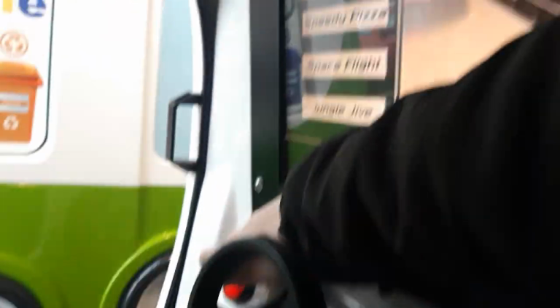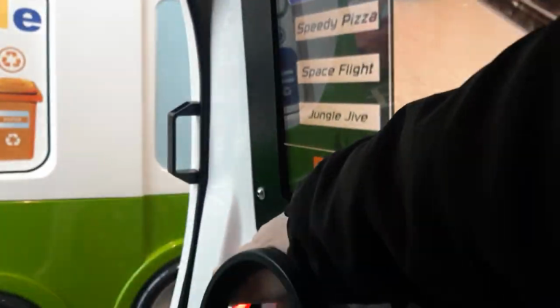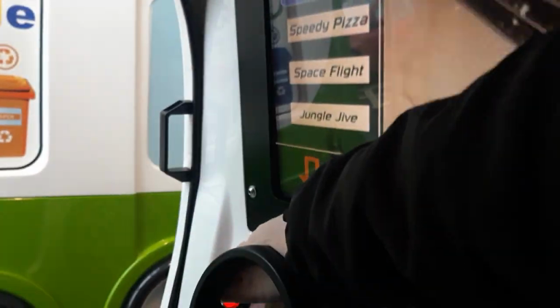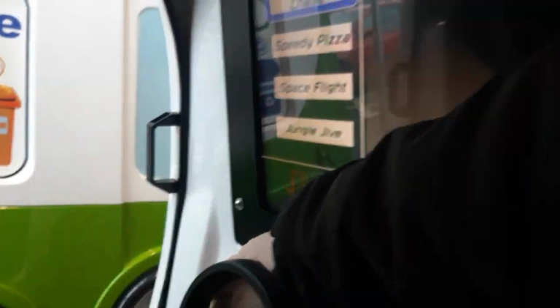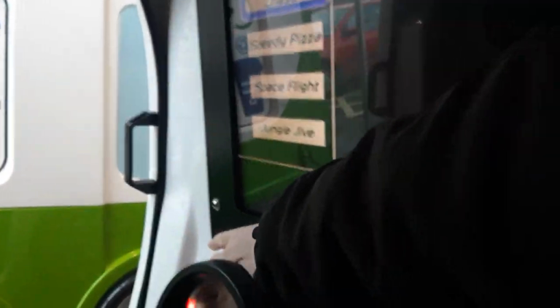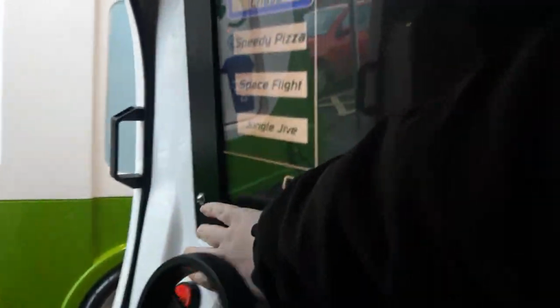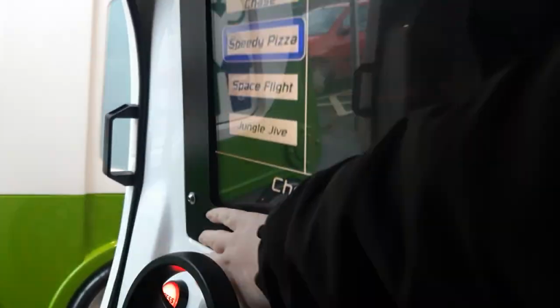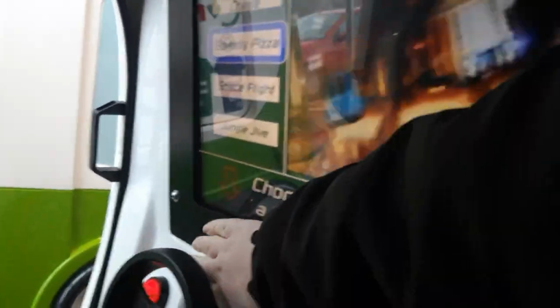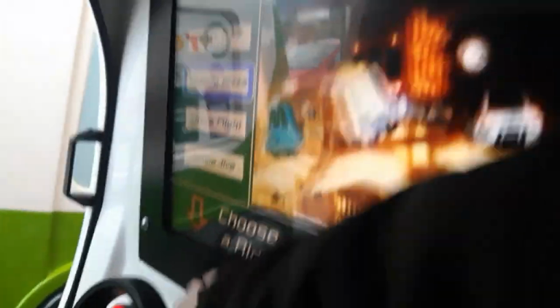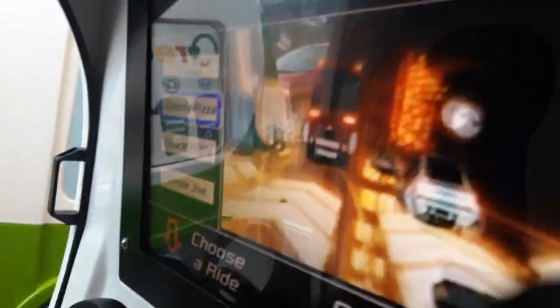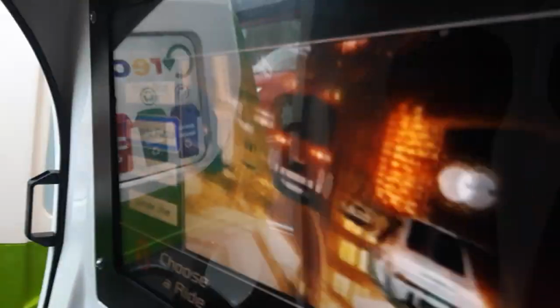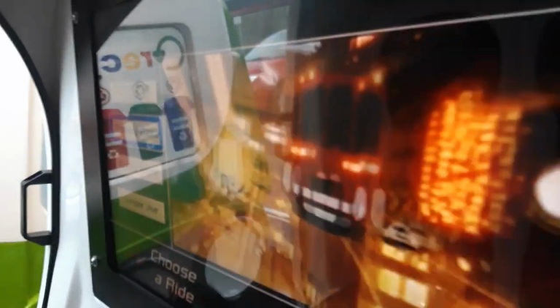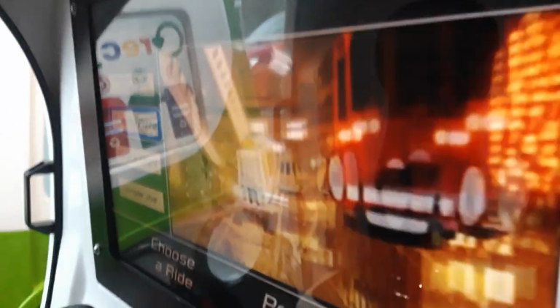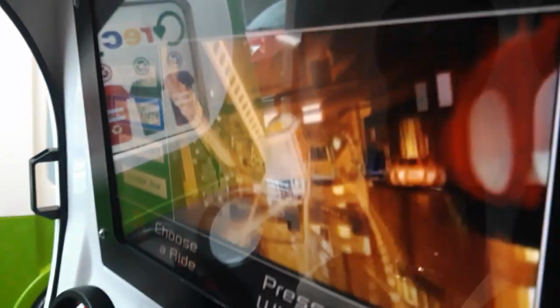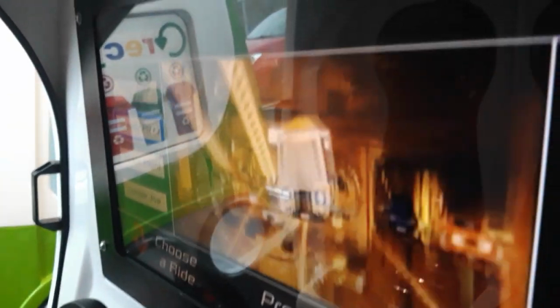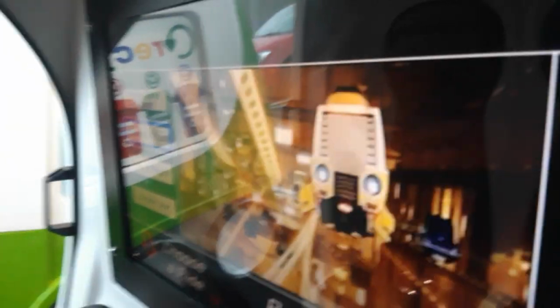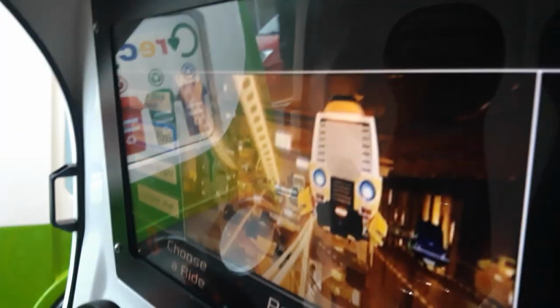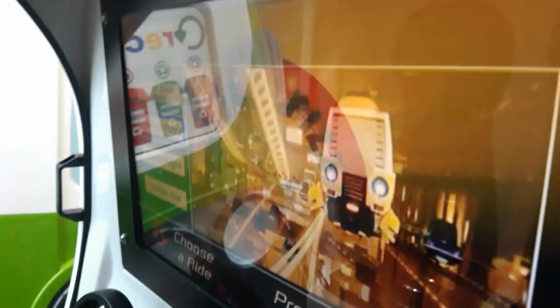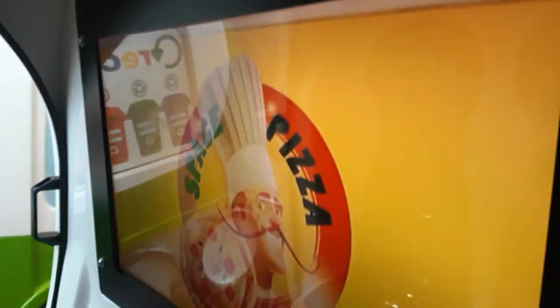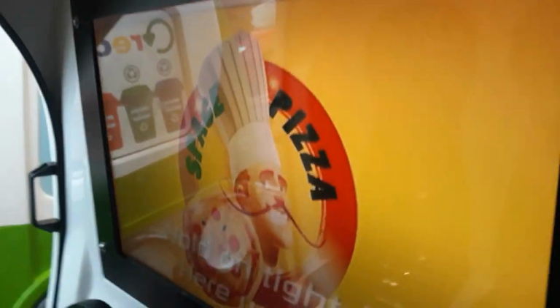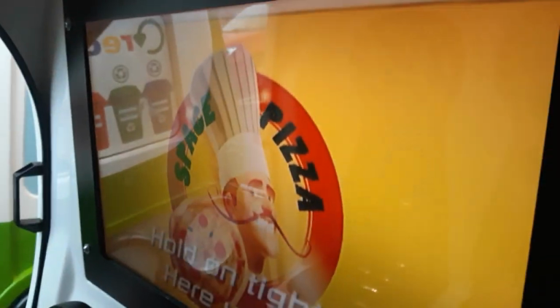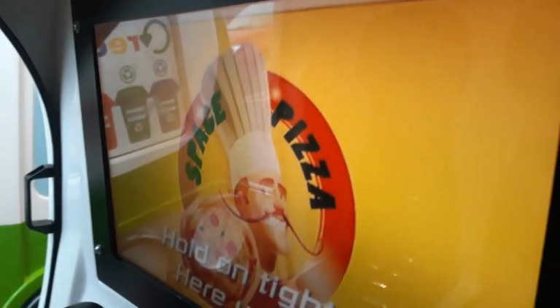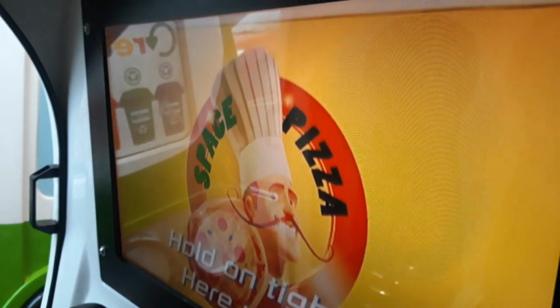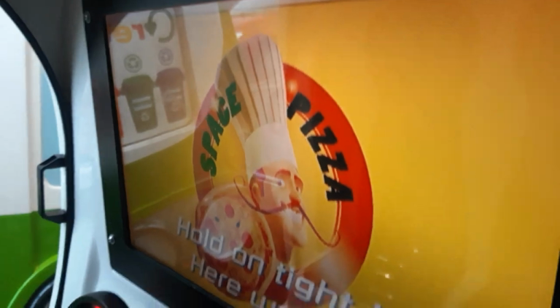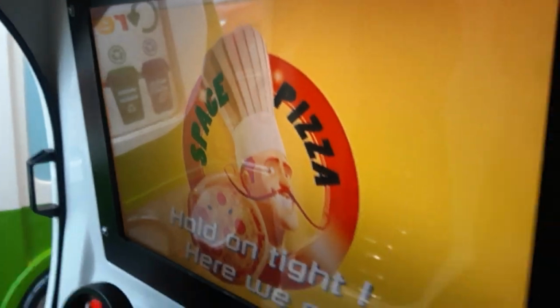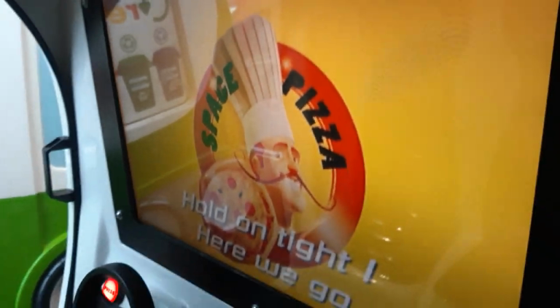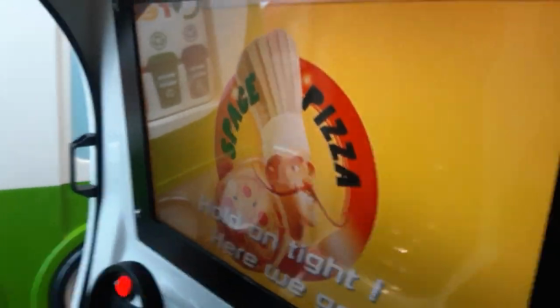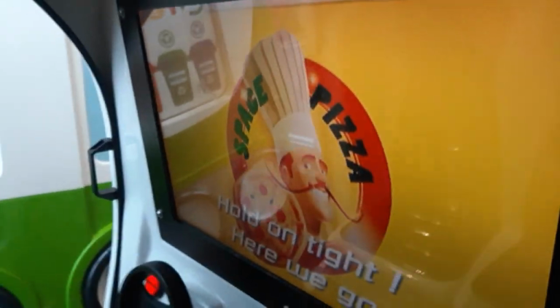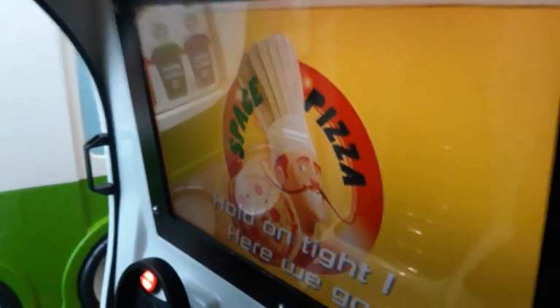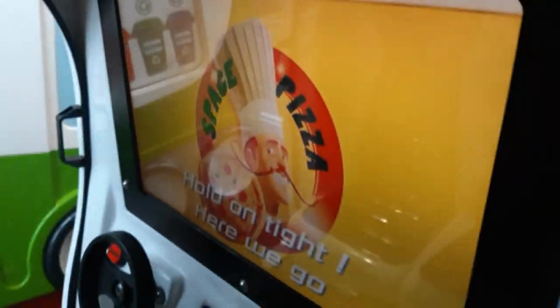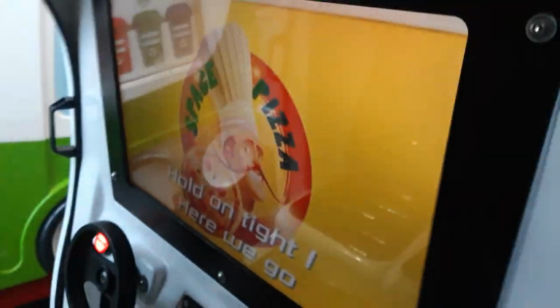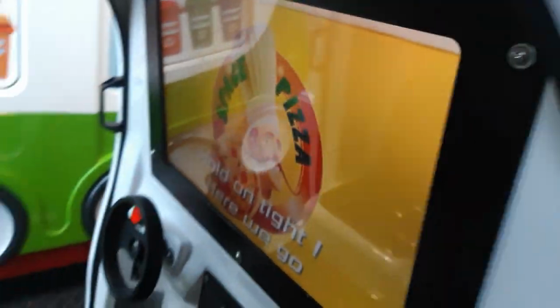You know what? We'll go for speedy pizza. Hold on tight. Here we go.